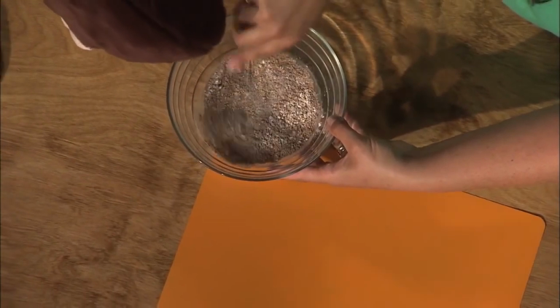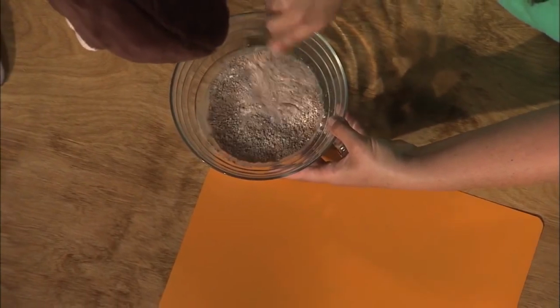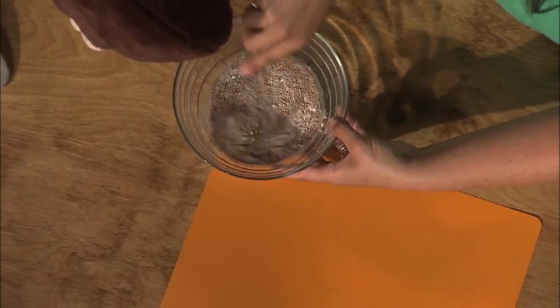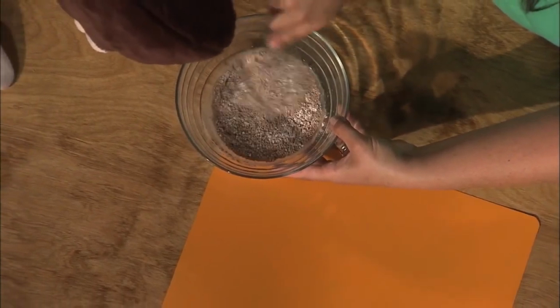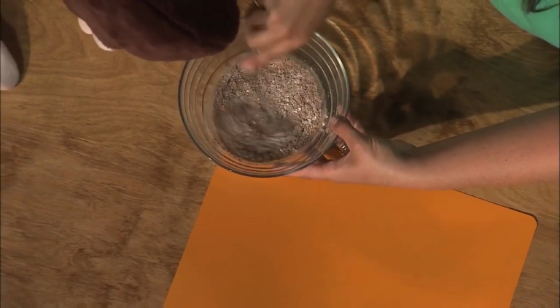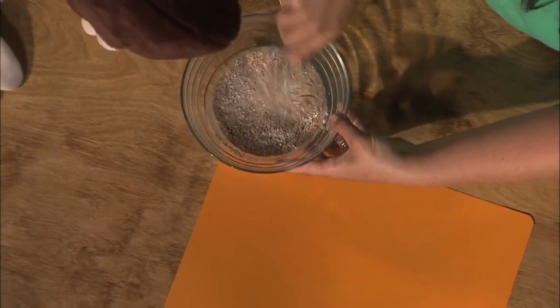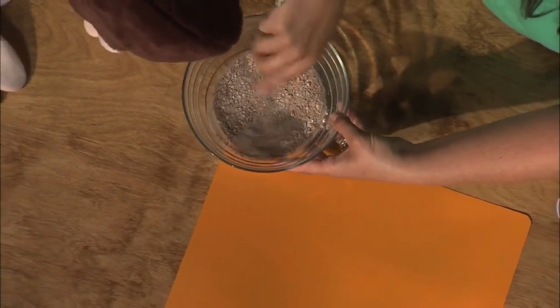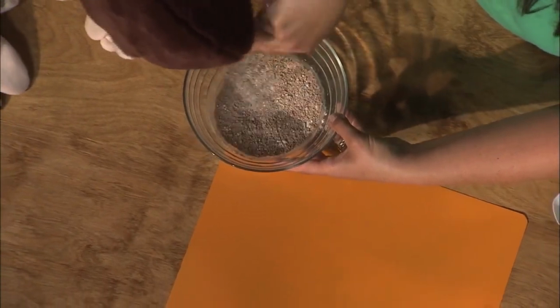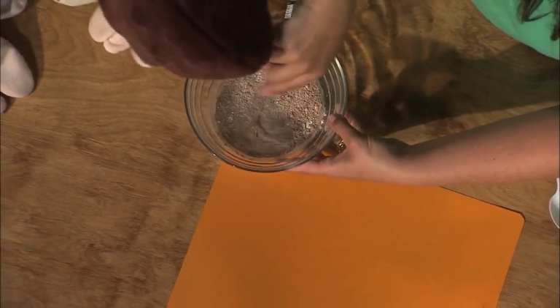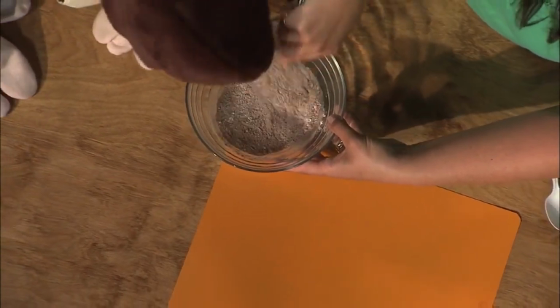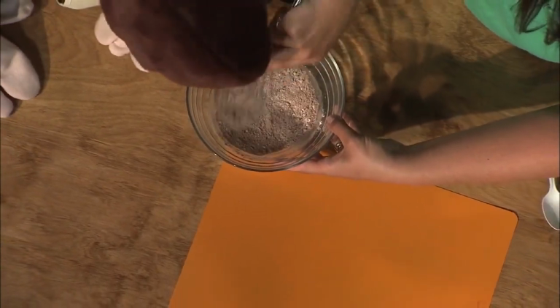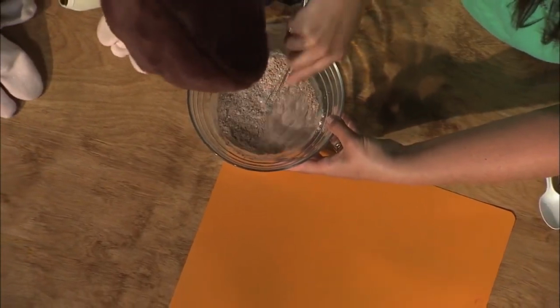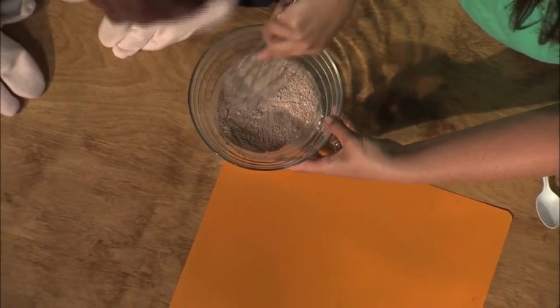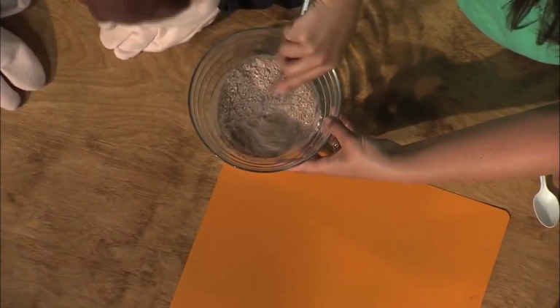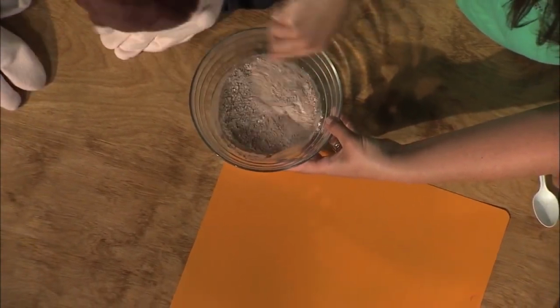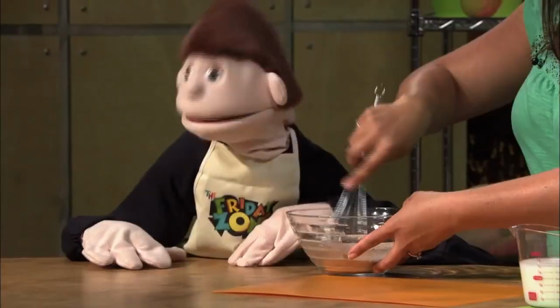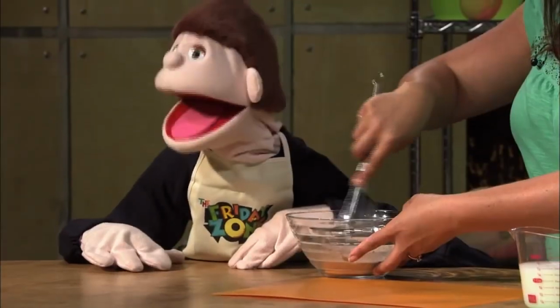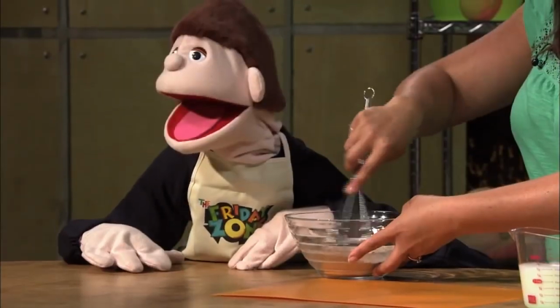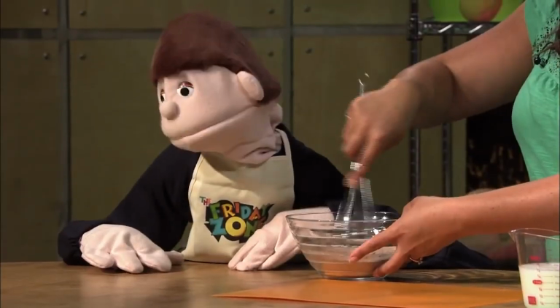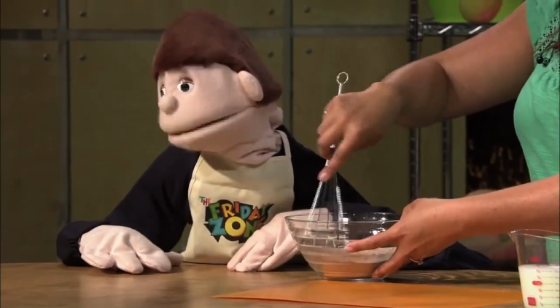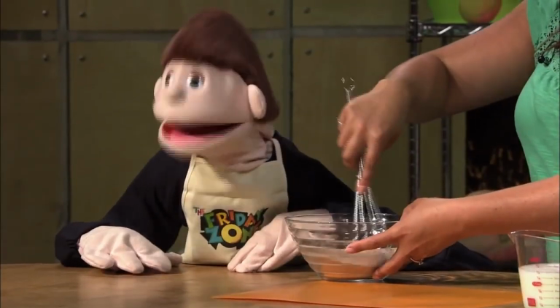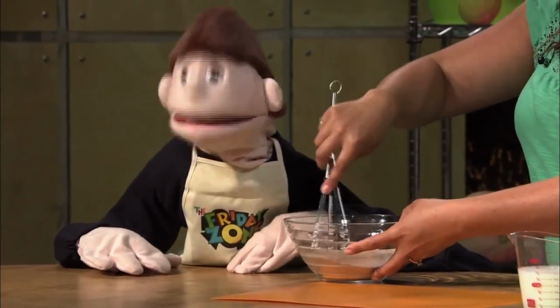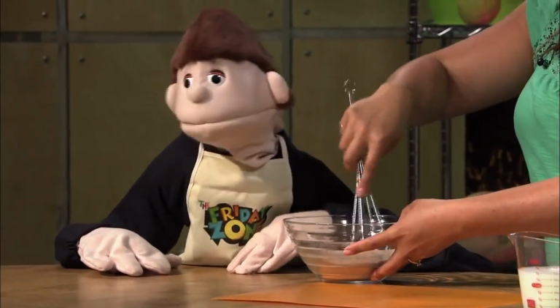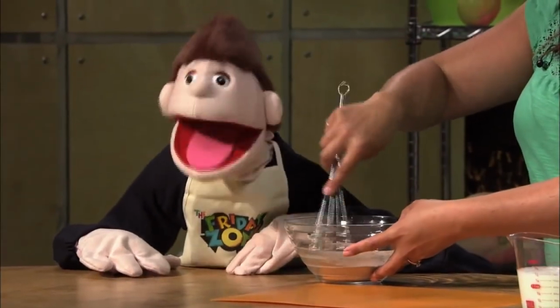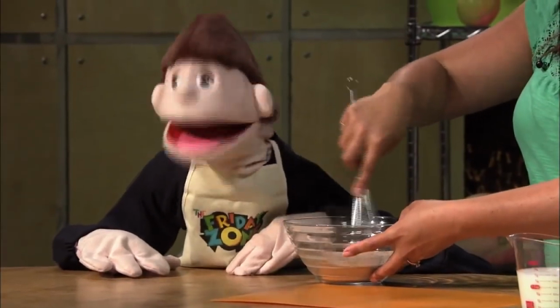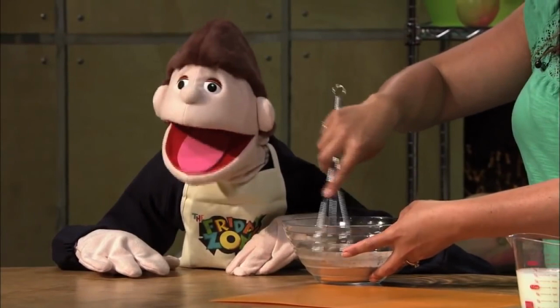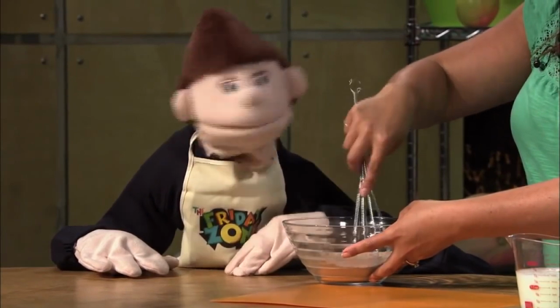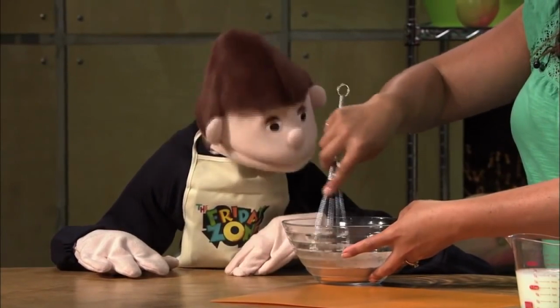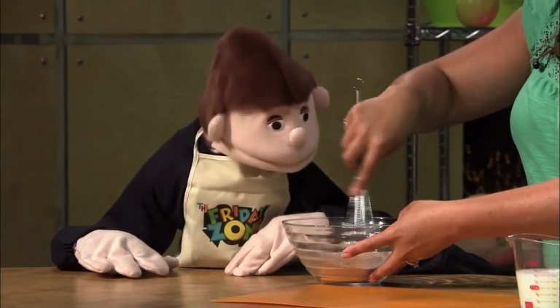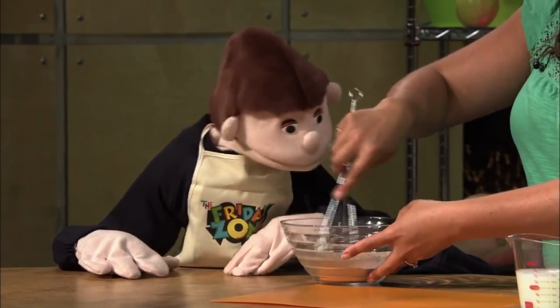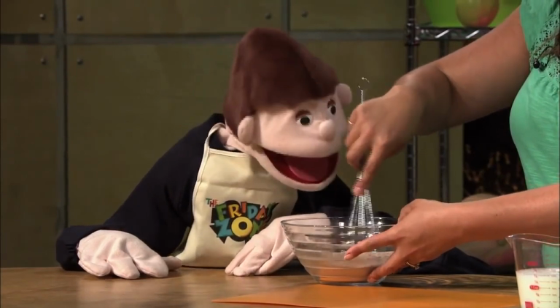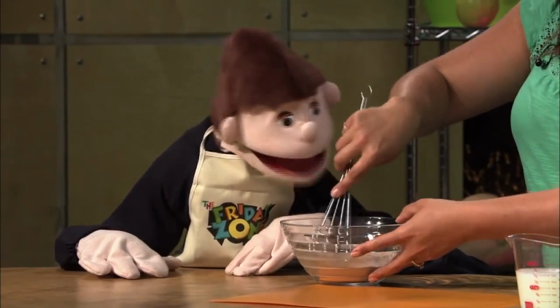I'm going to stir it up just like this — it's really easy. And it smells good already; it smells like chocolate.